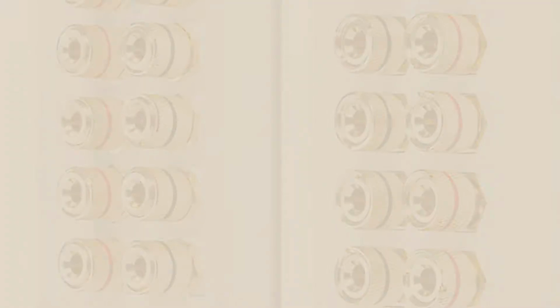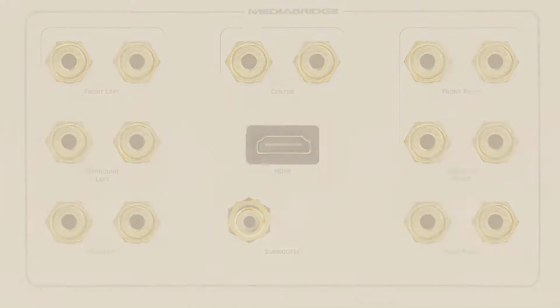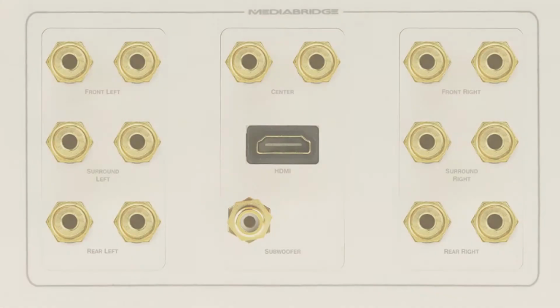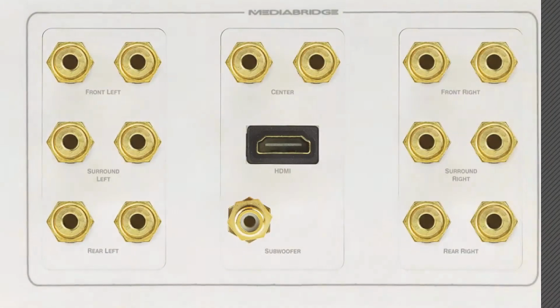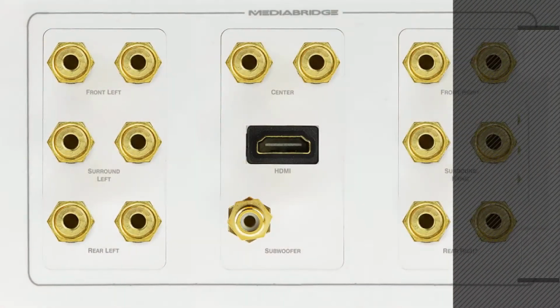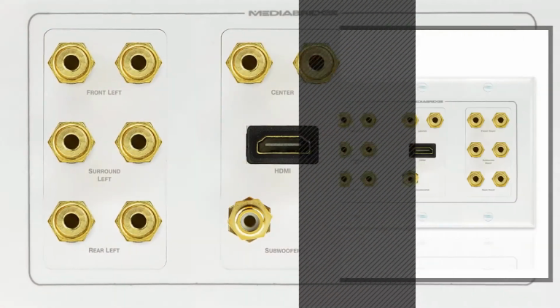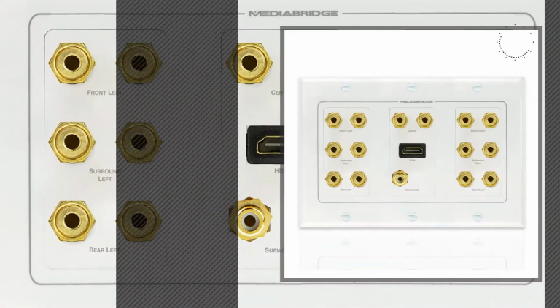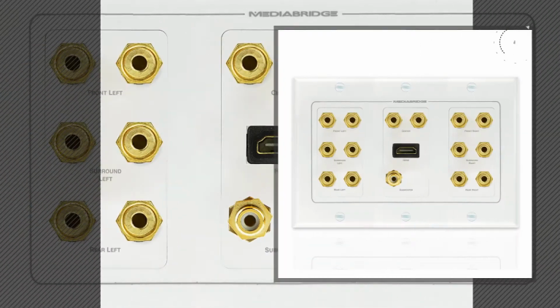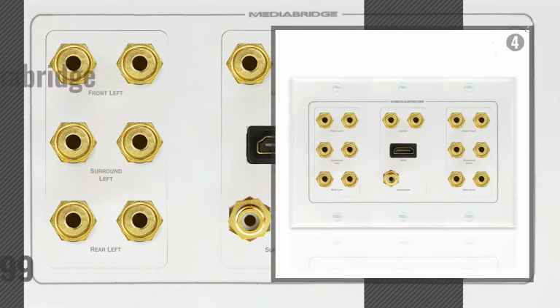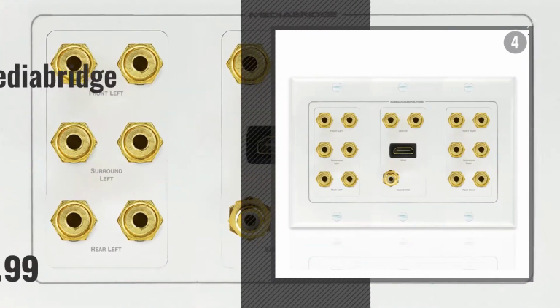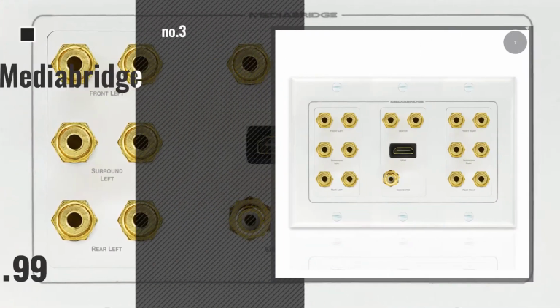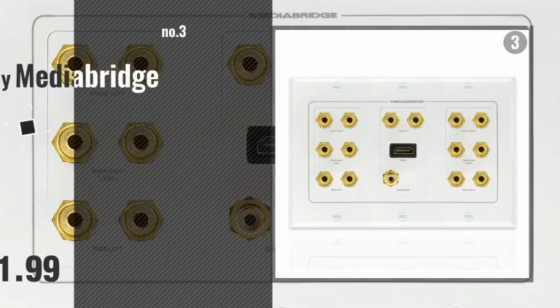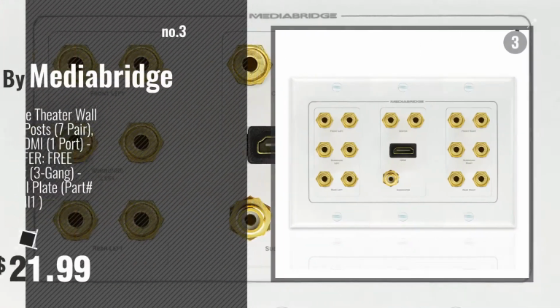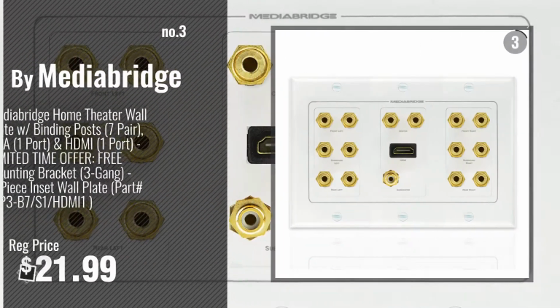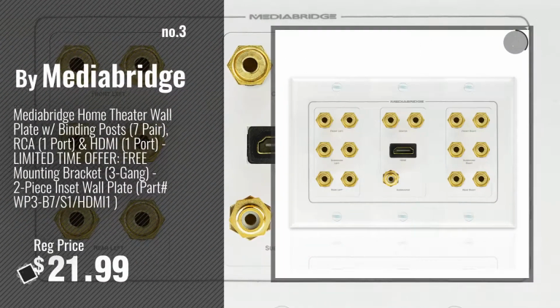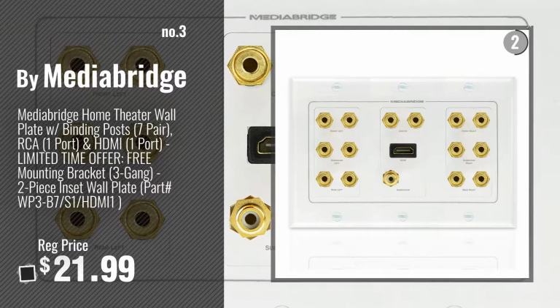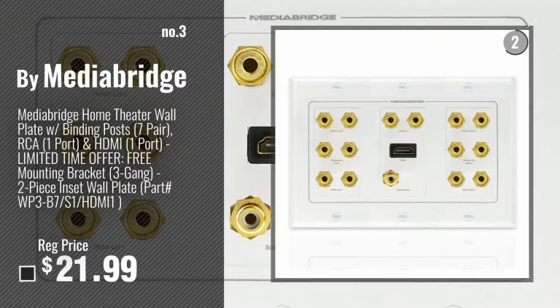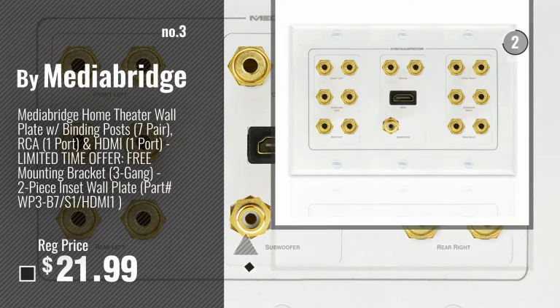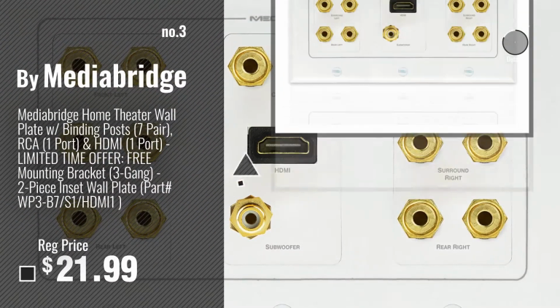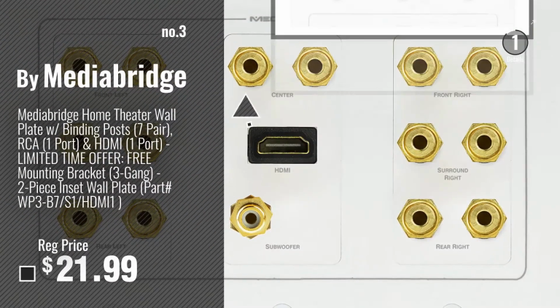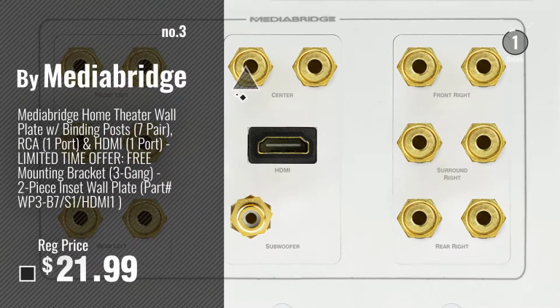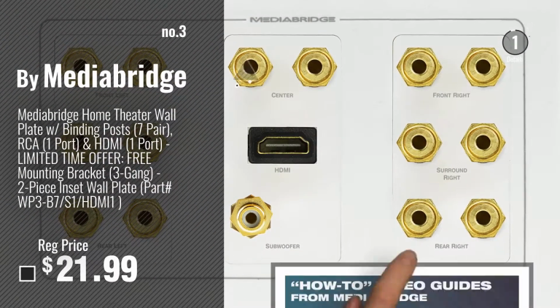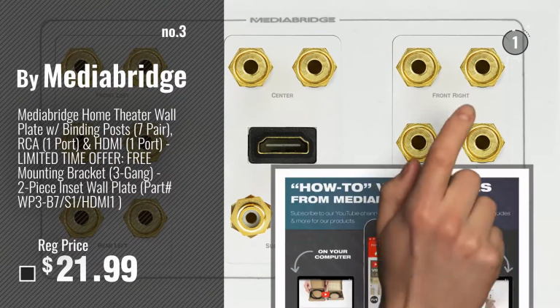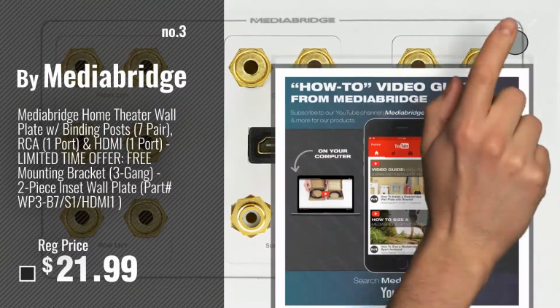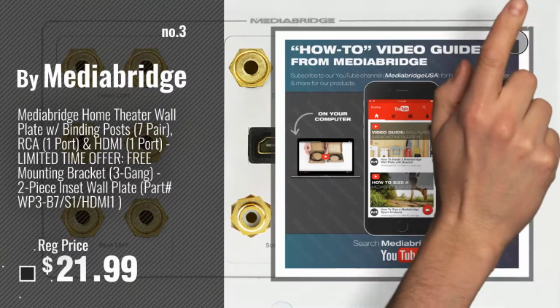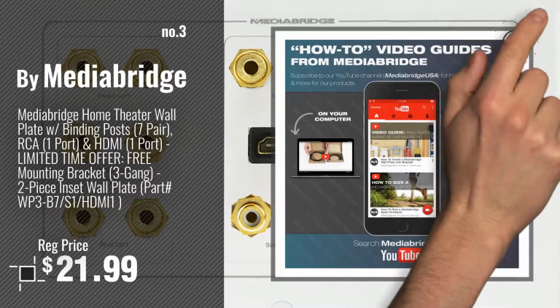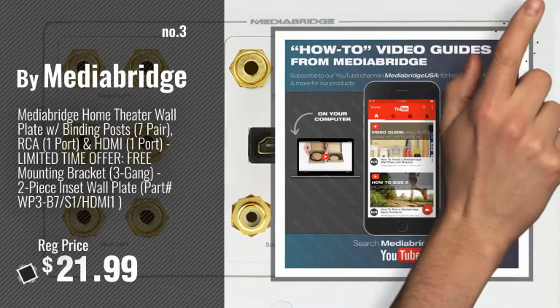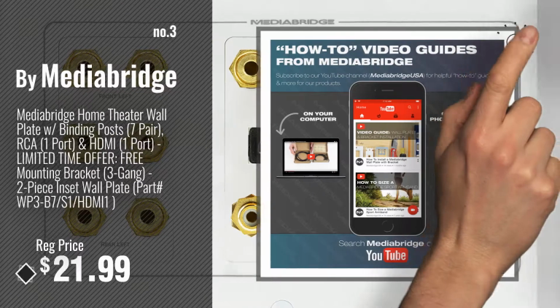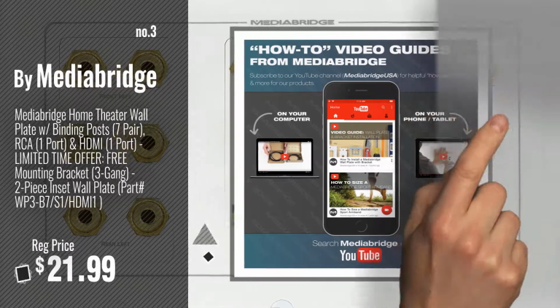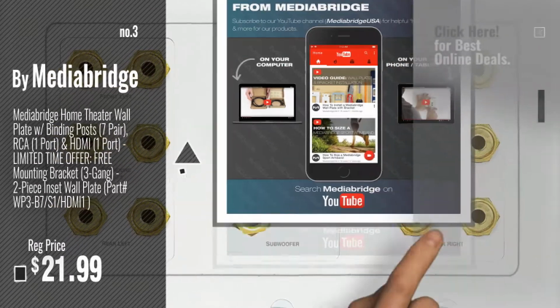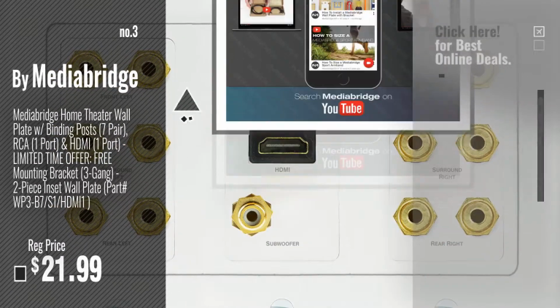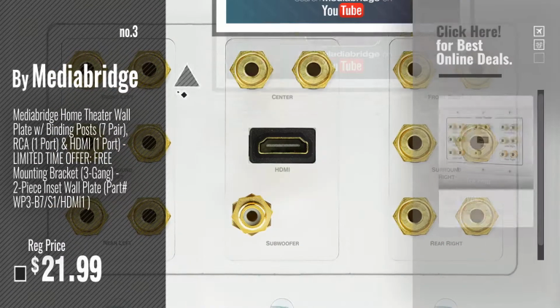Number 3. By MediaBridge. Get your favorite home theater wall plate now.